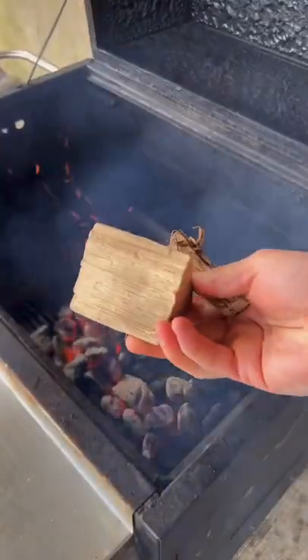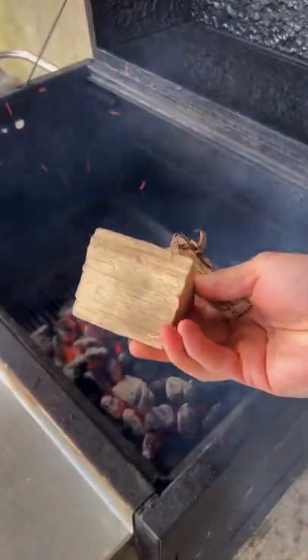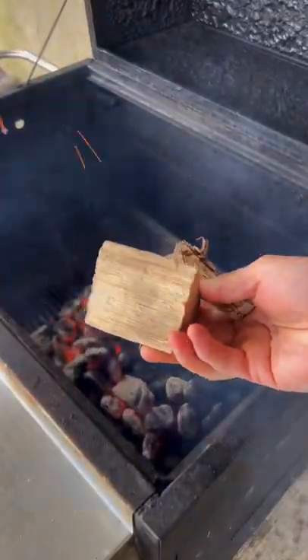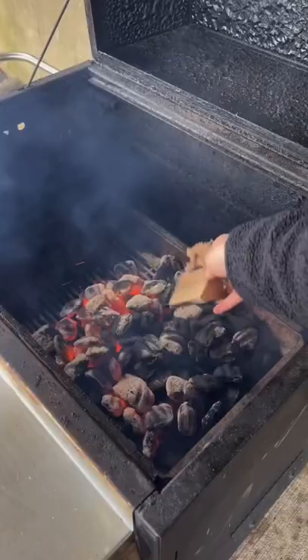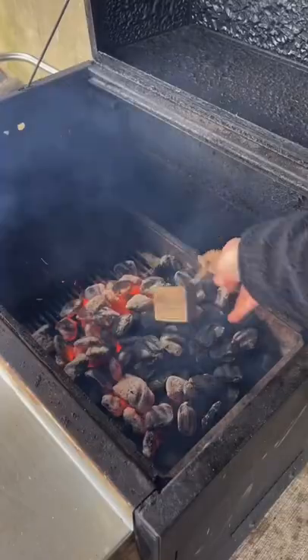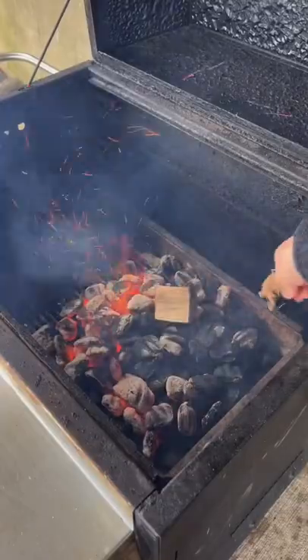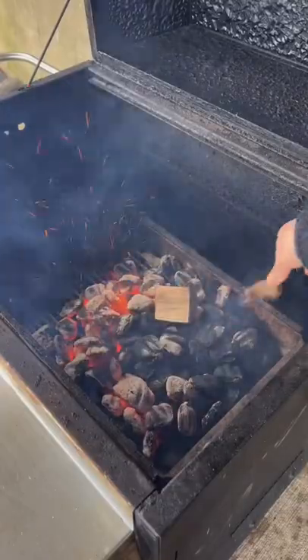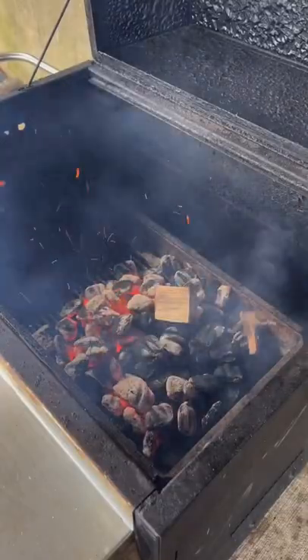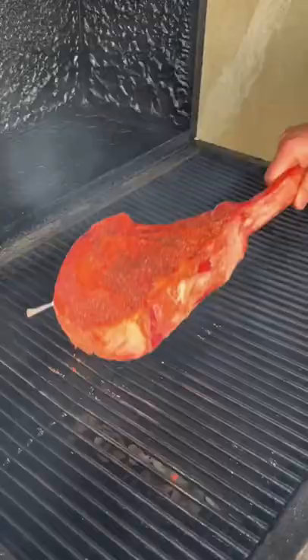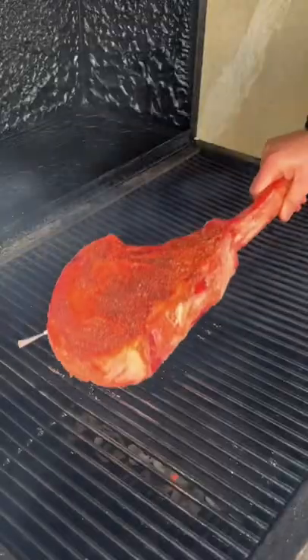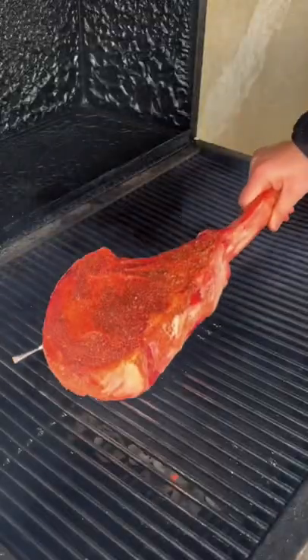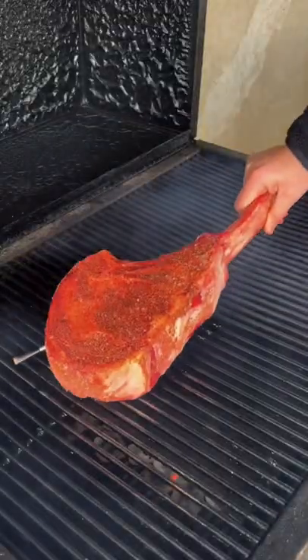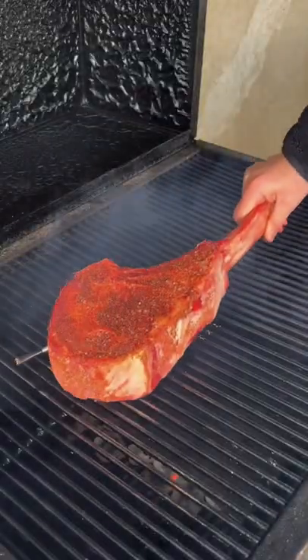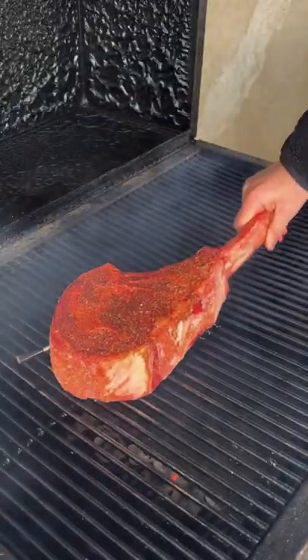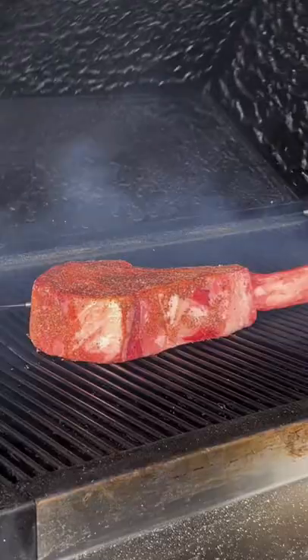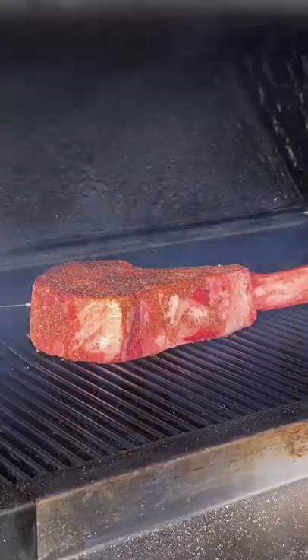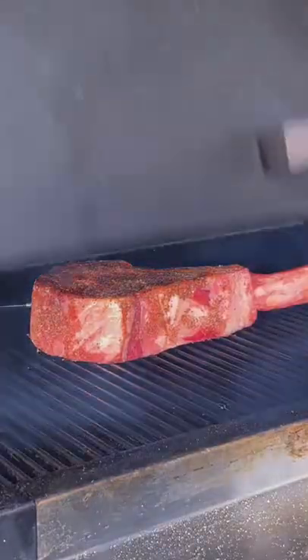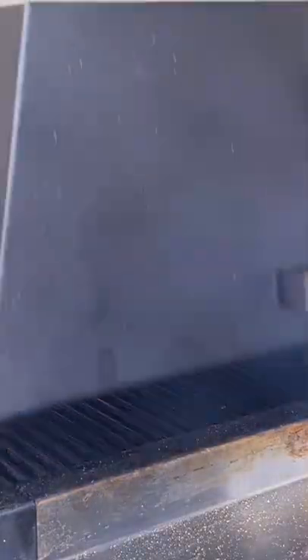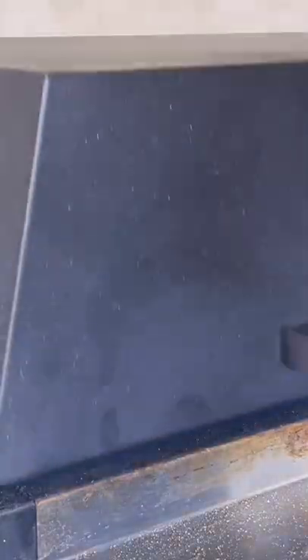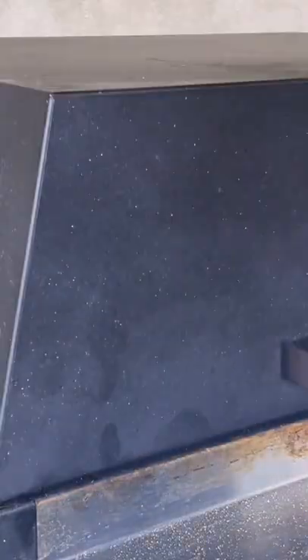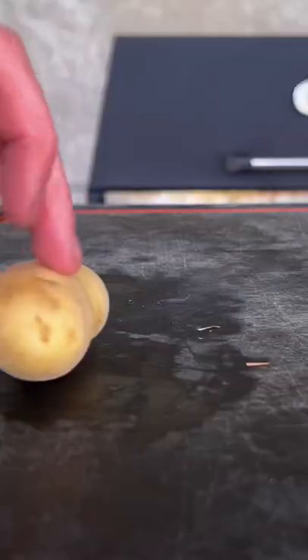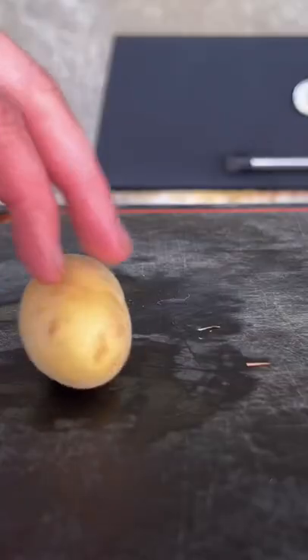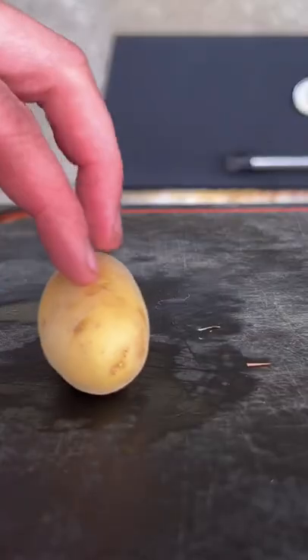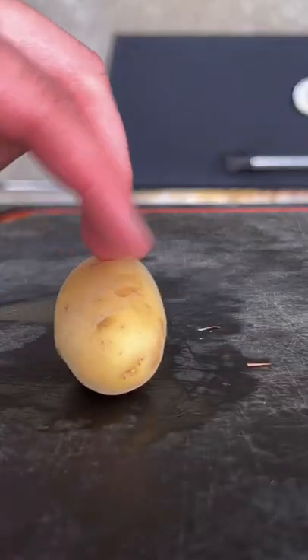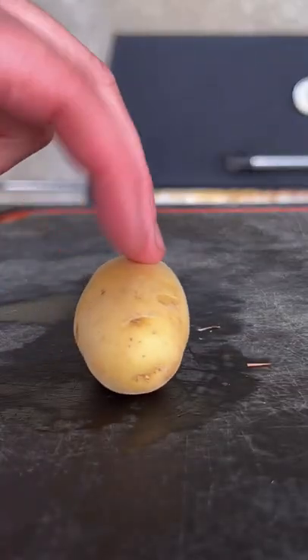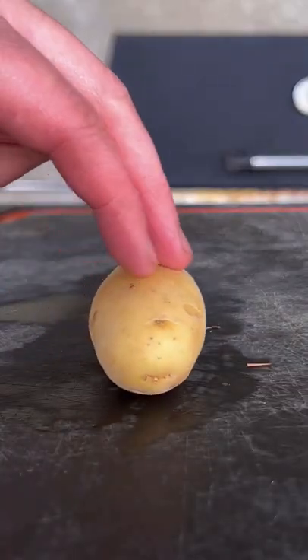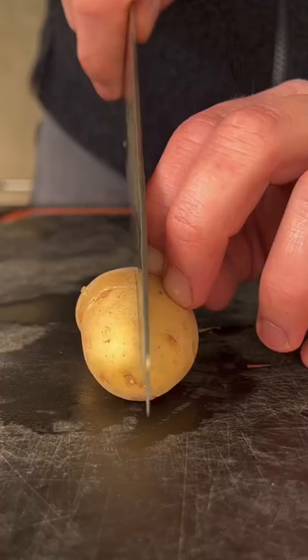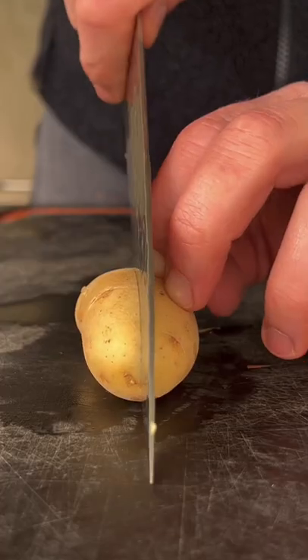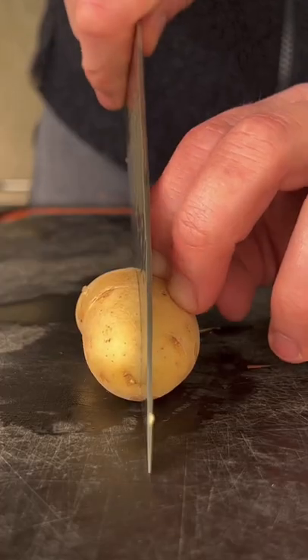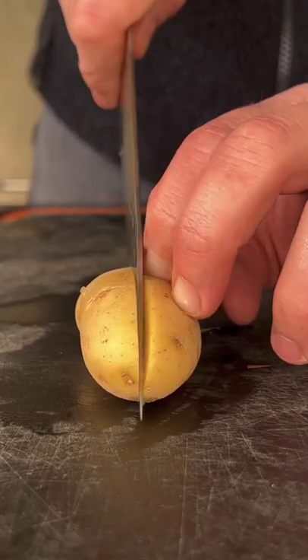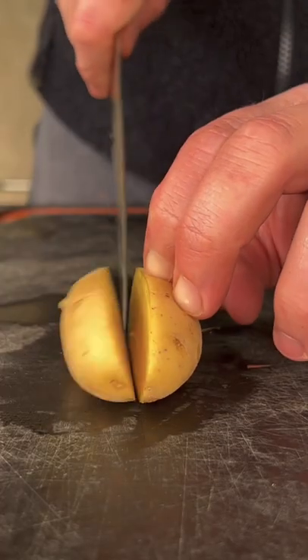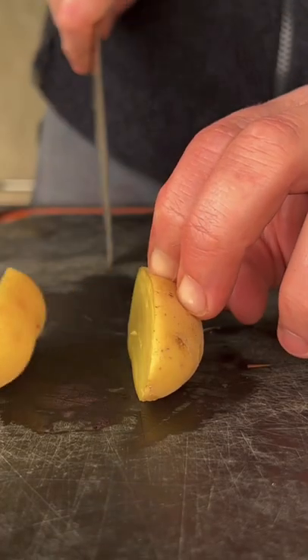Getting our coals down with some apple wood chunks, 250 degrees. Place it in on the smoker.